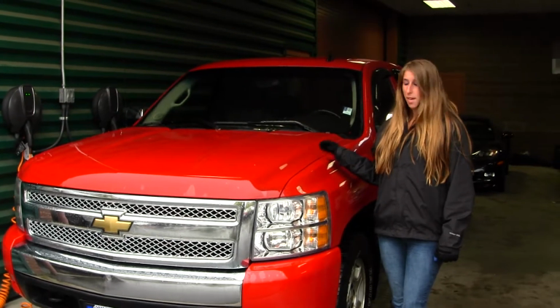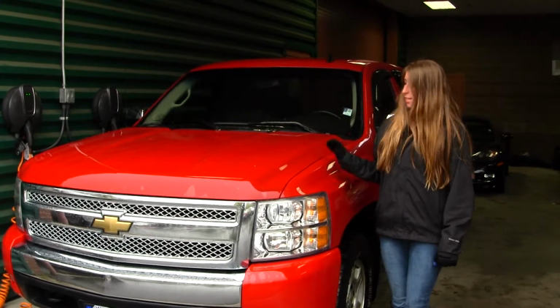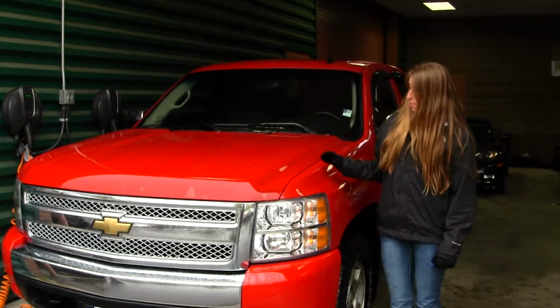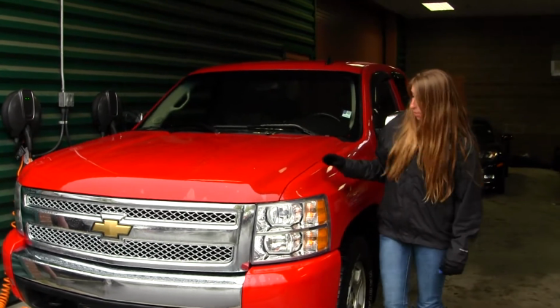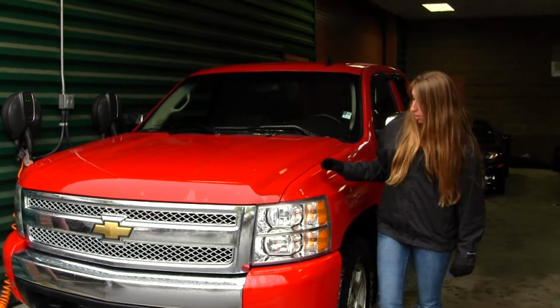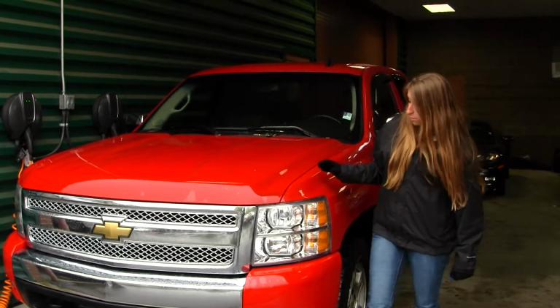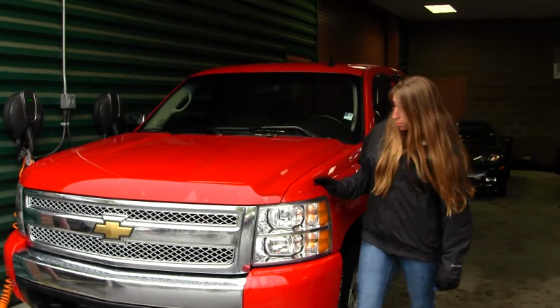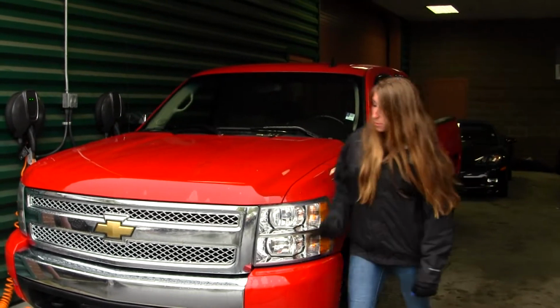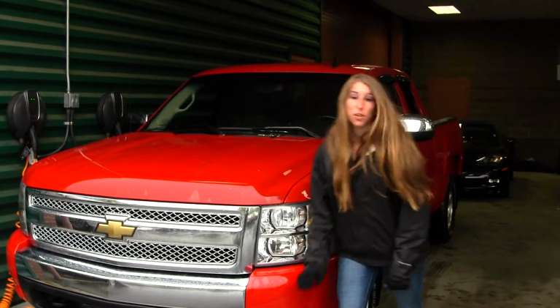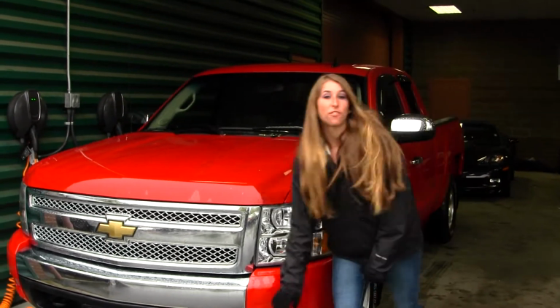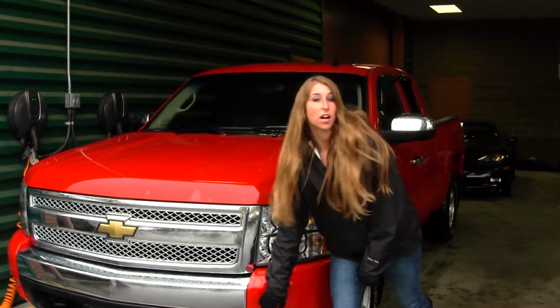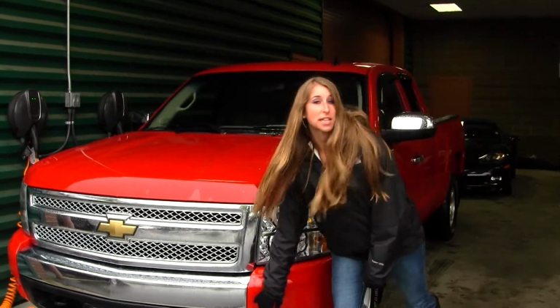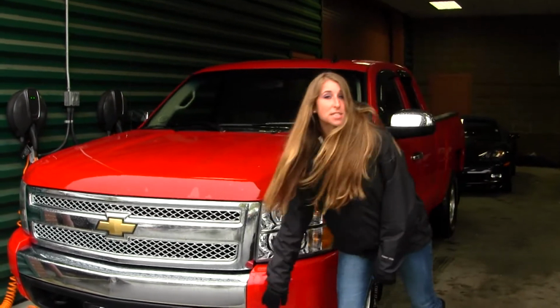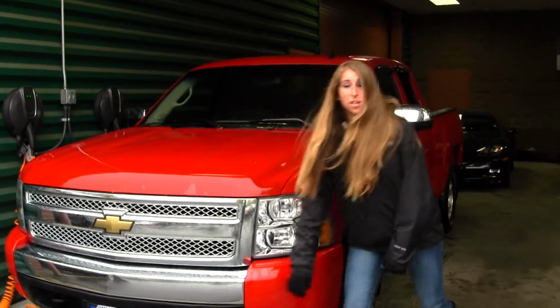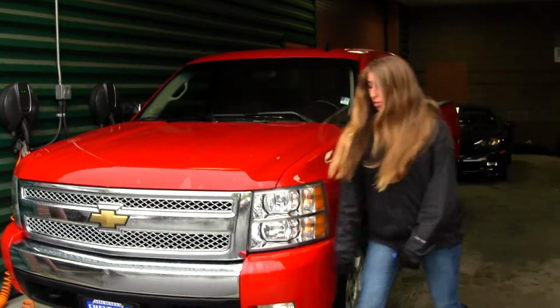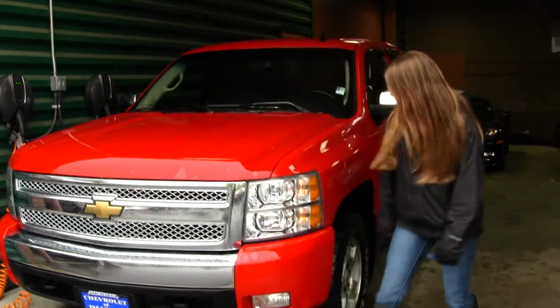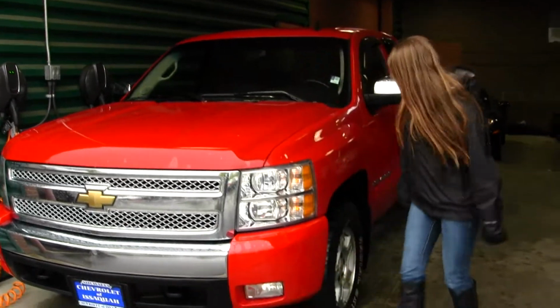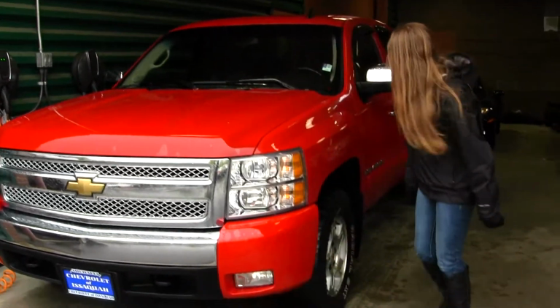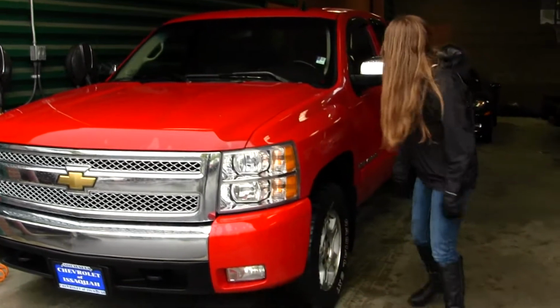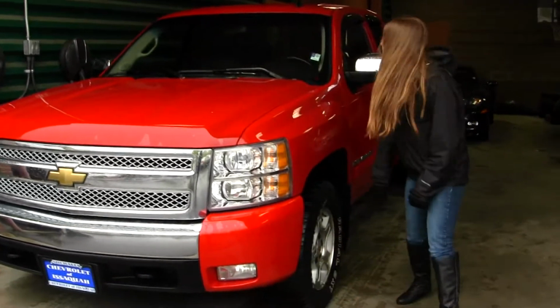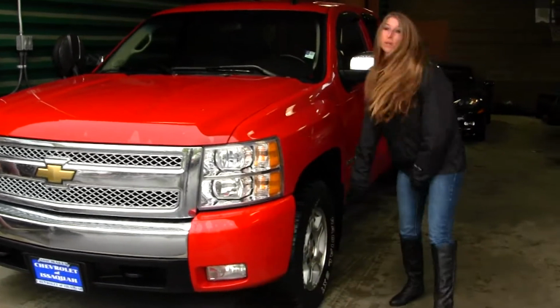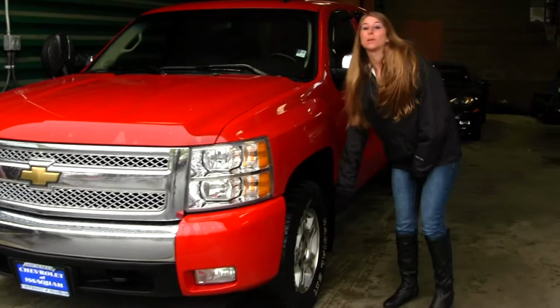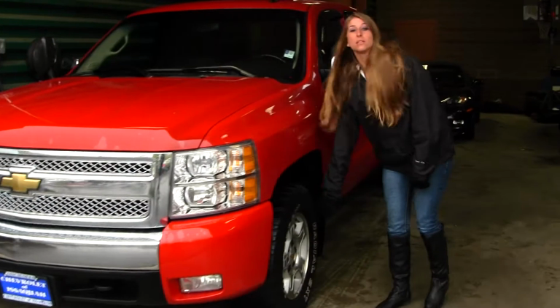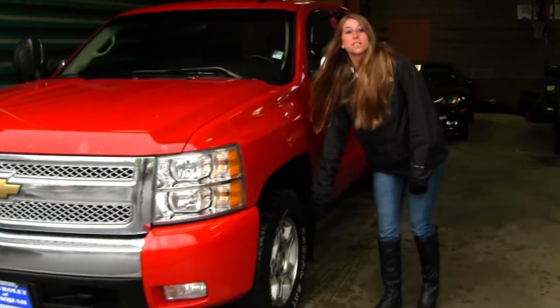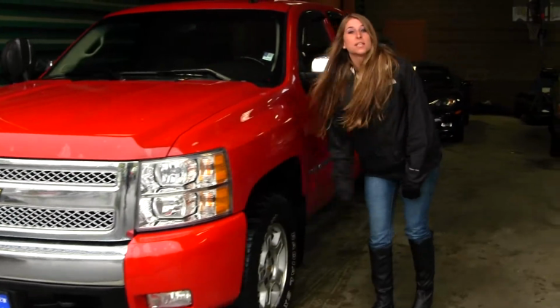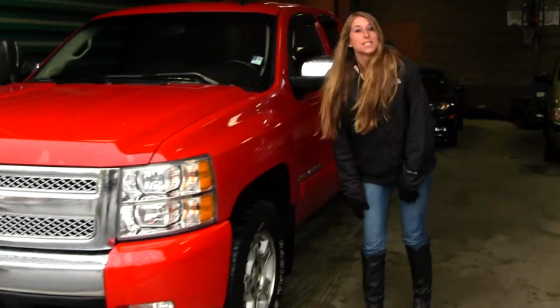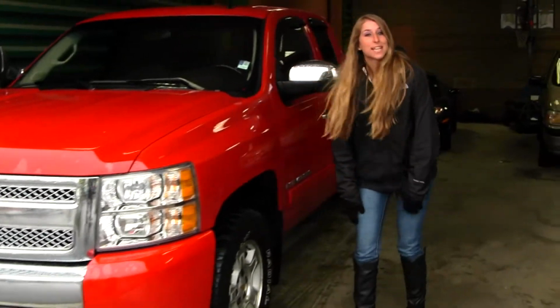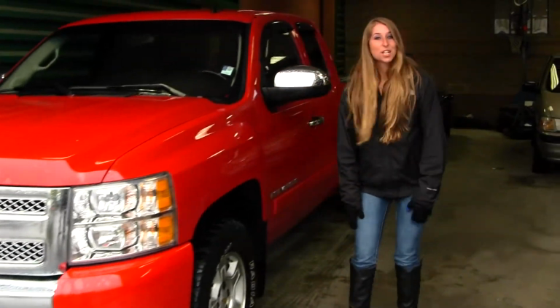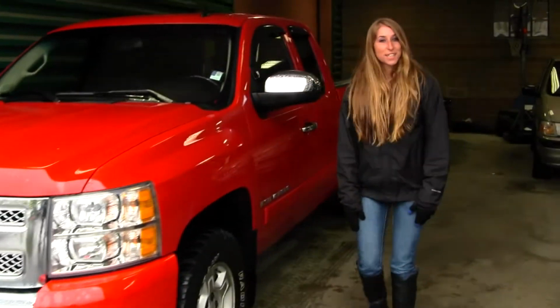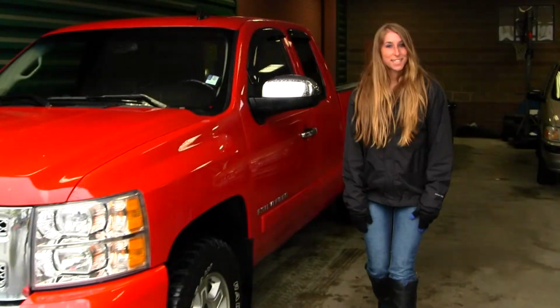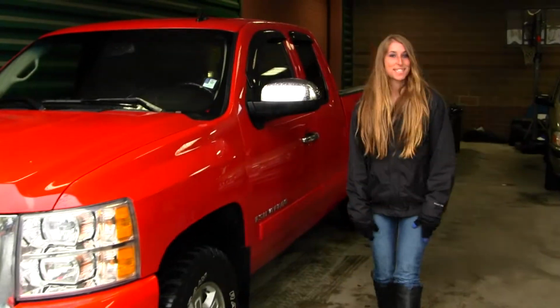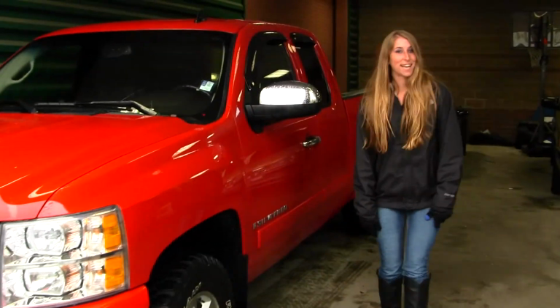This vehicle comes equipped with your fog lights. You also have your alloy wheels. Let's take a look on the inside.